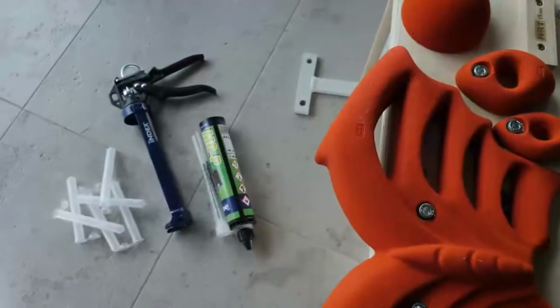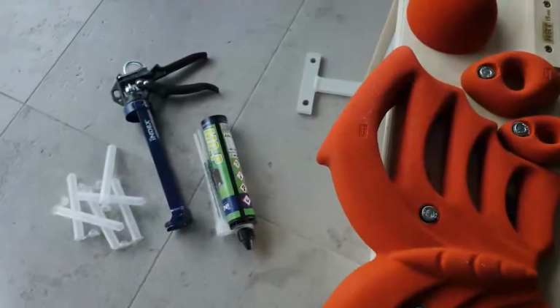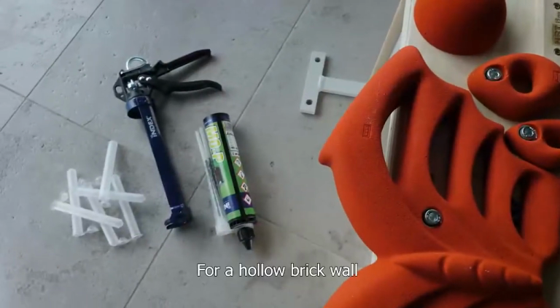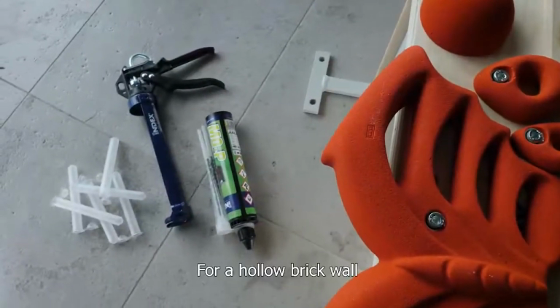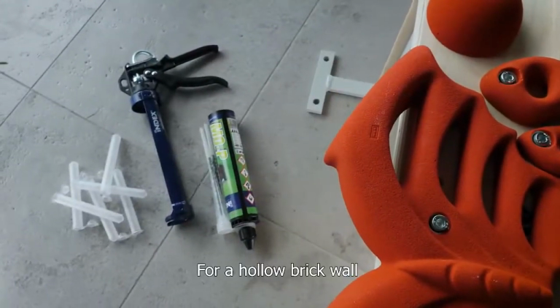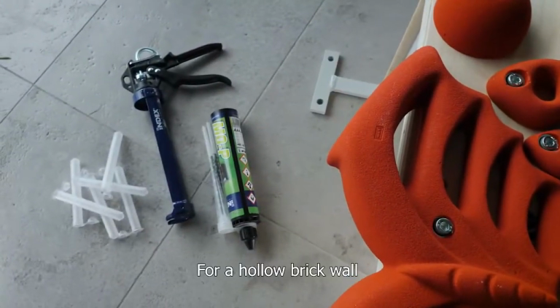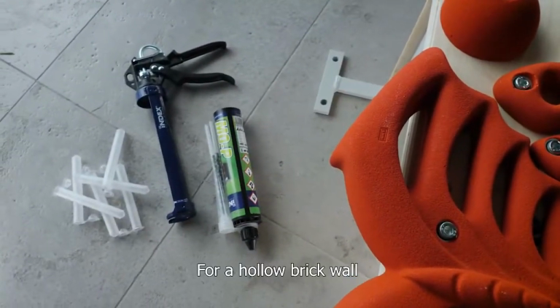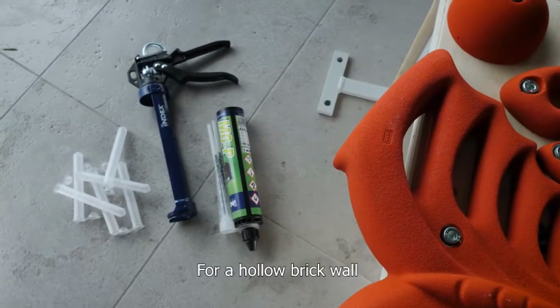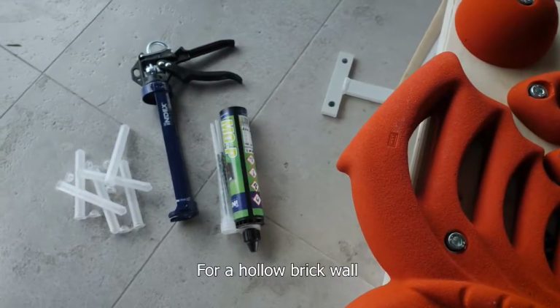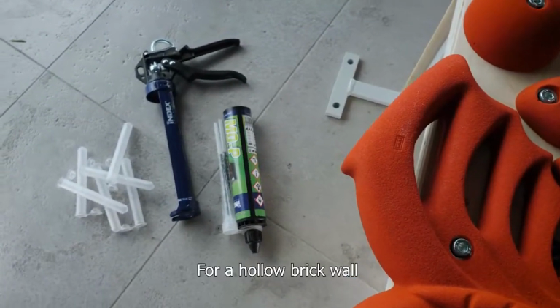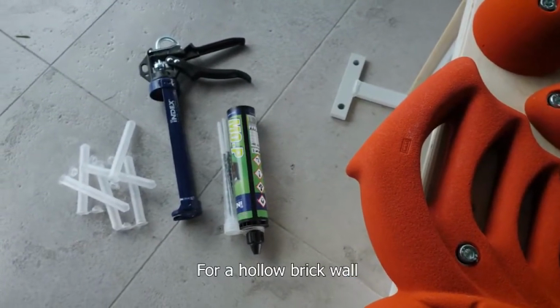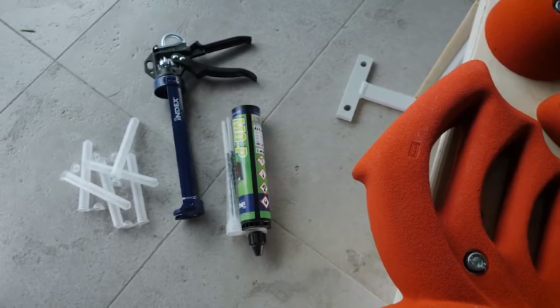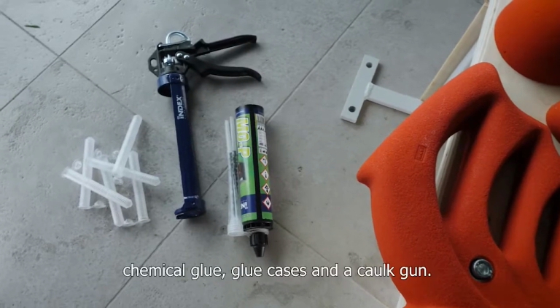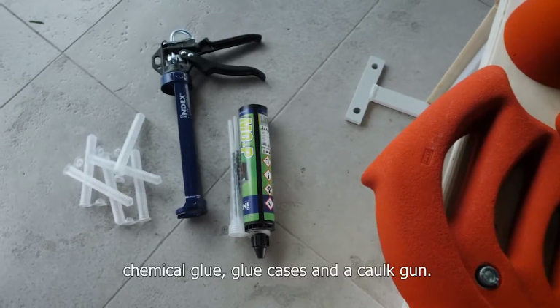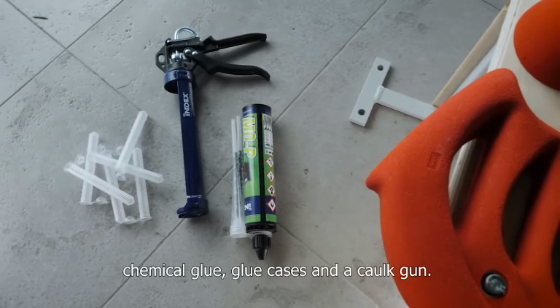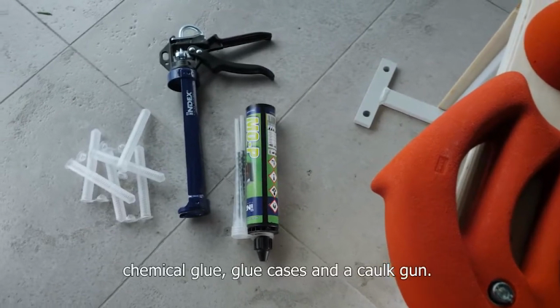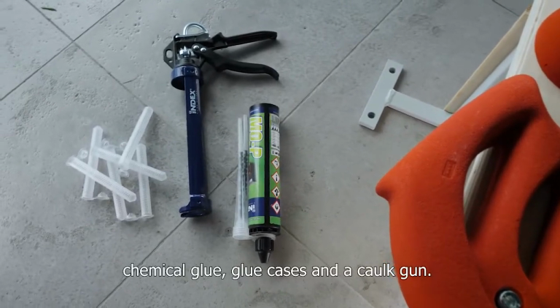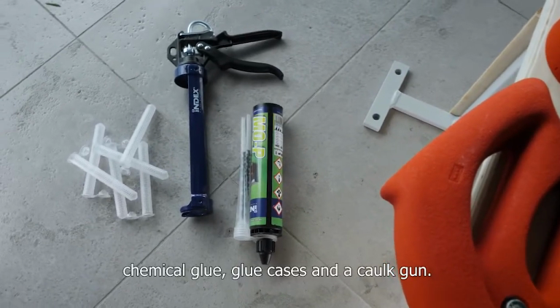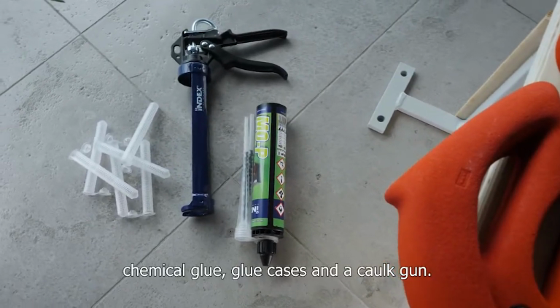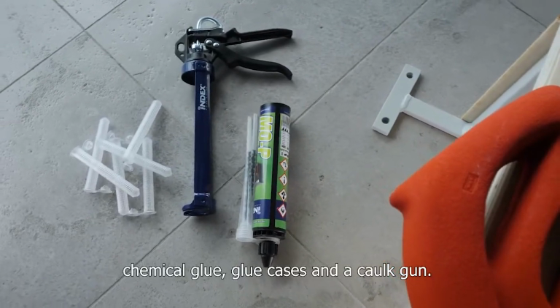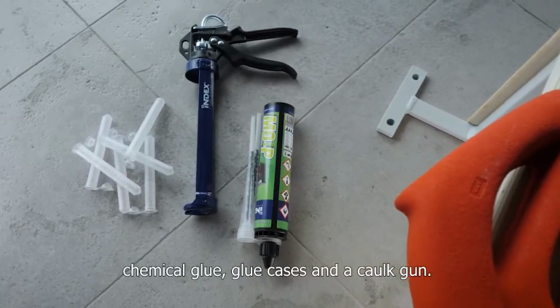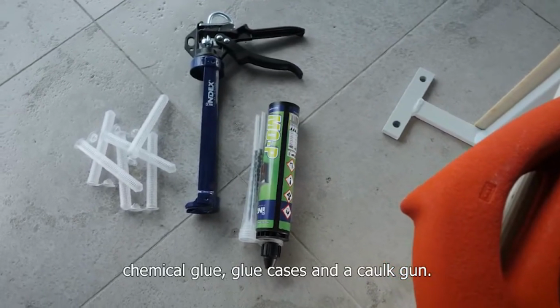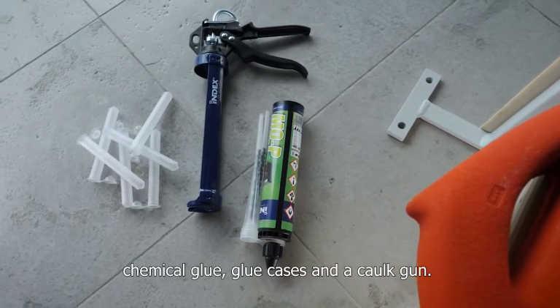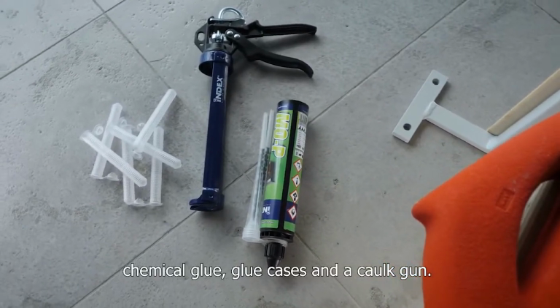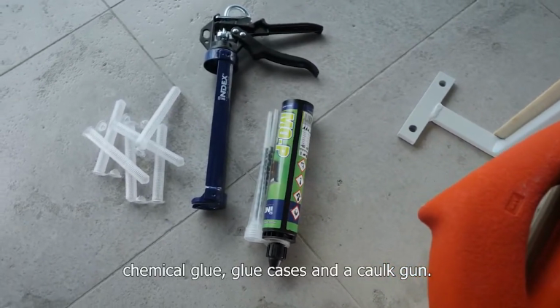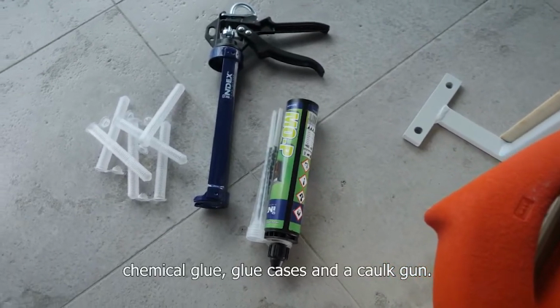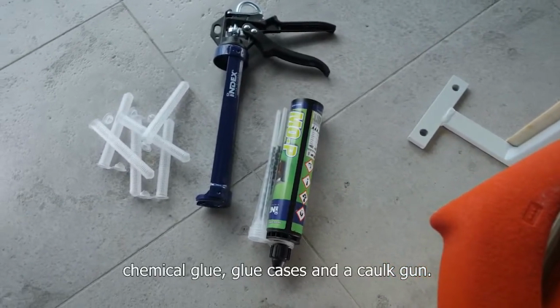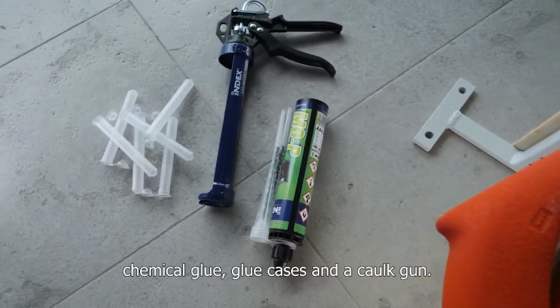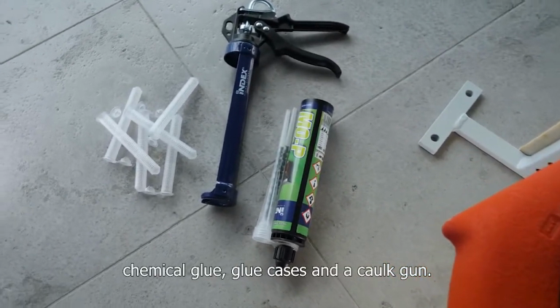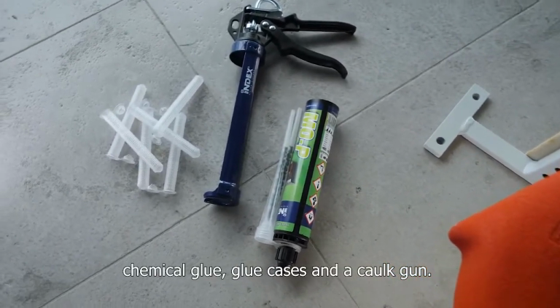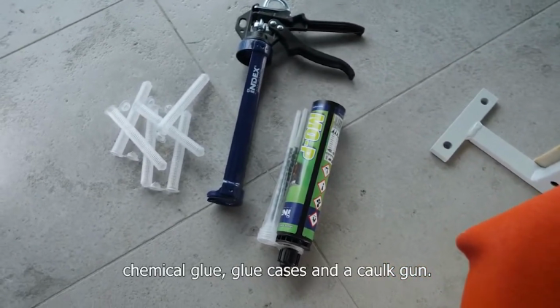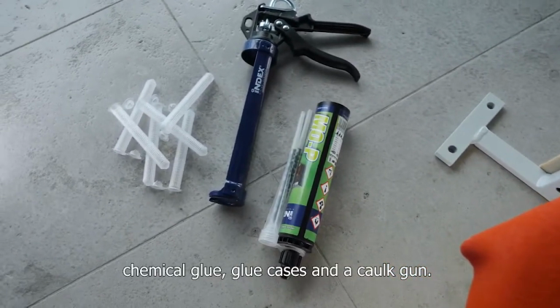For a hollow brick wall, chemical glue, glue cases, and a caulk gun.